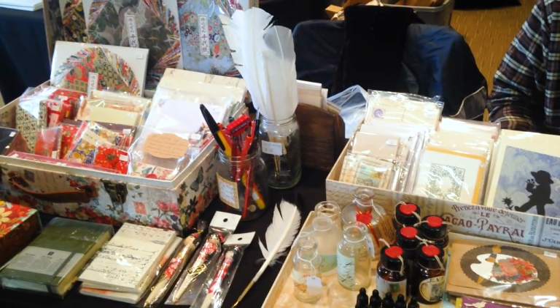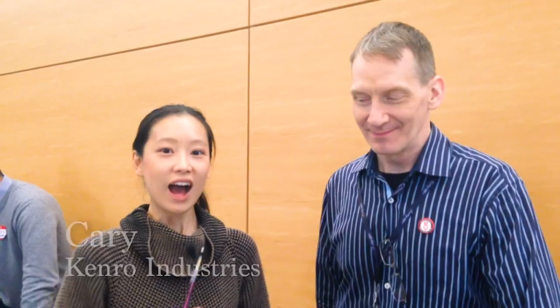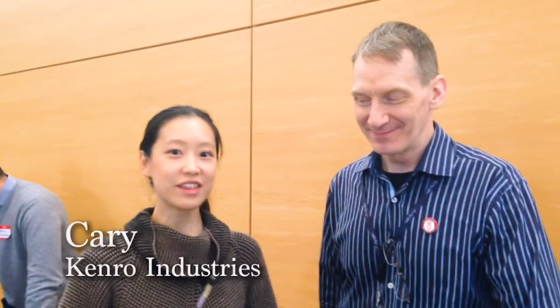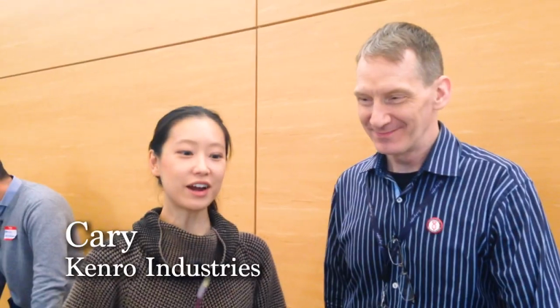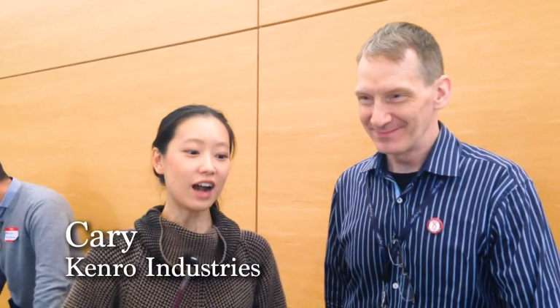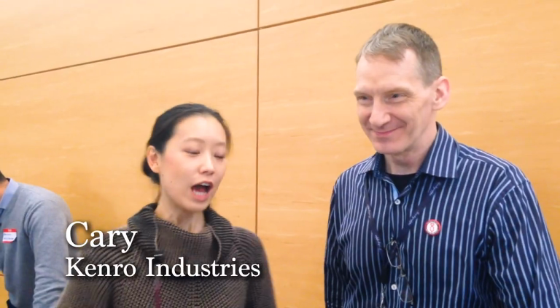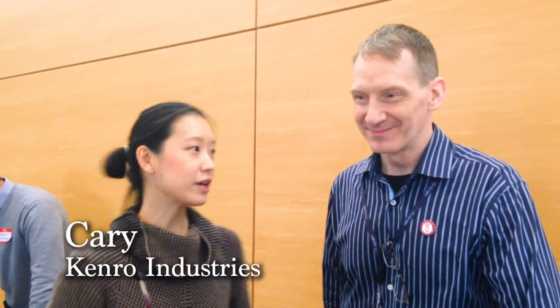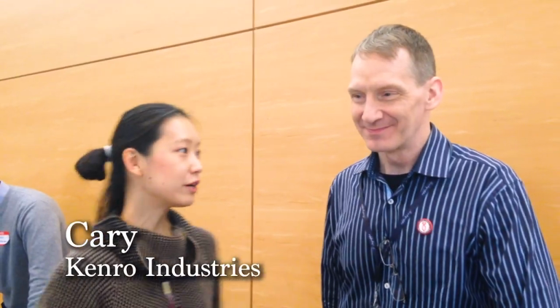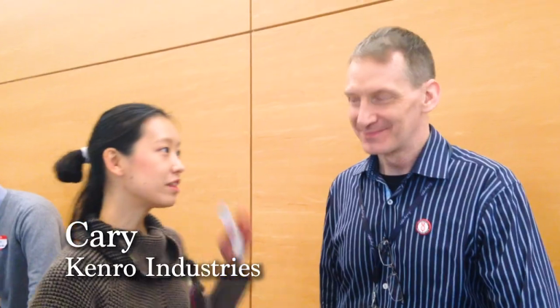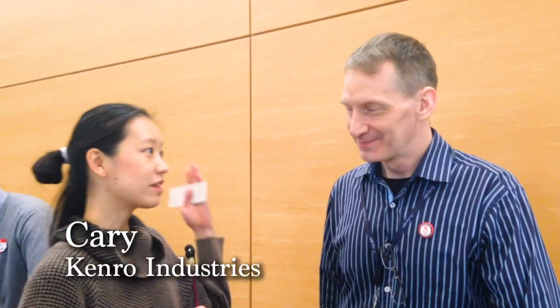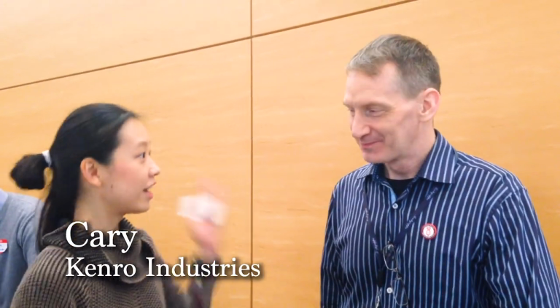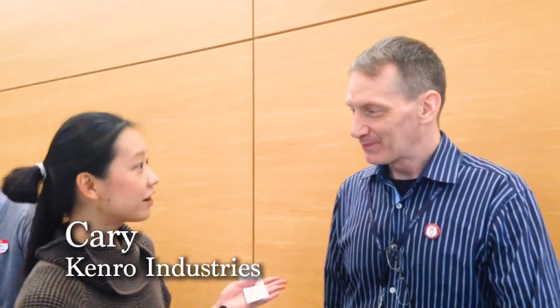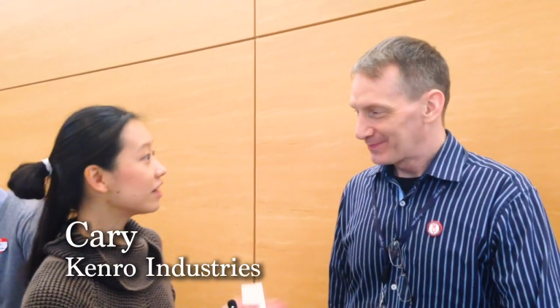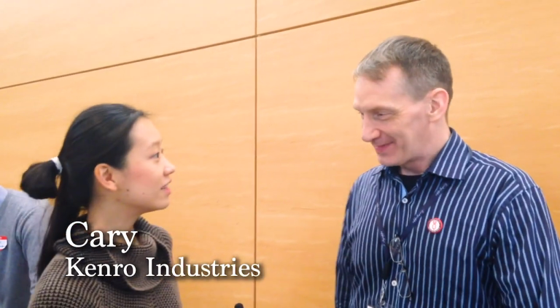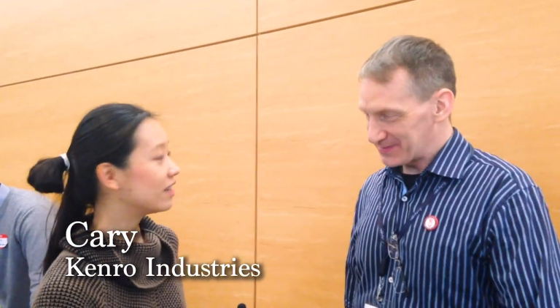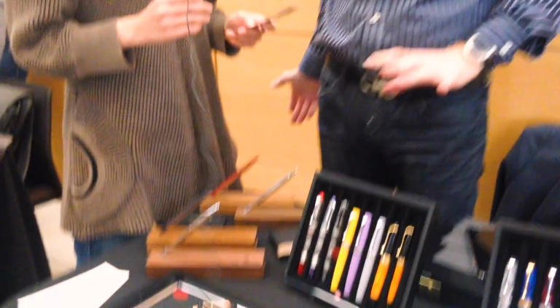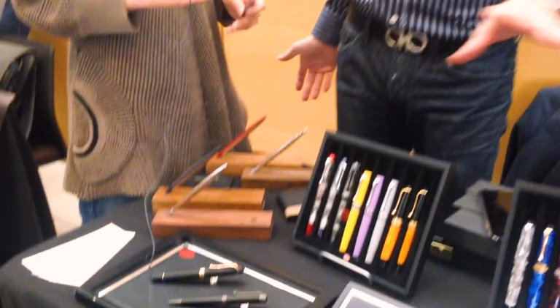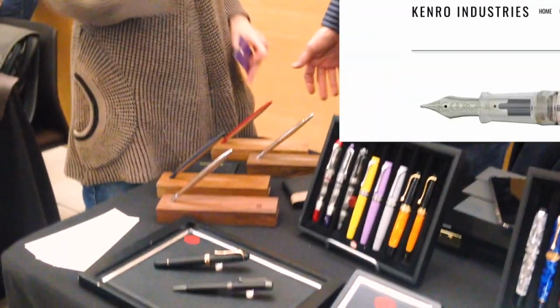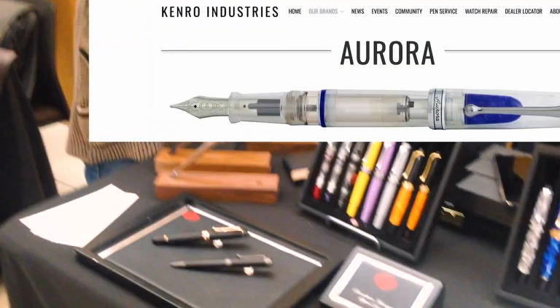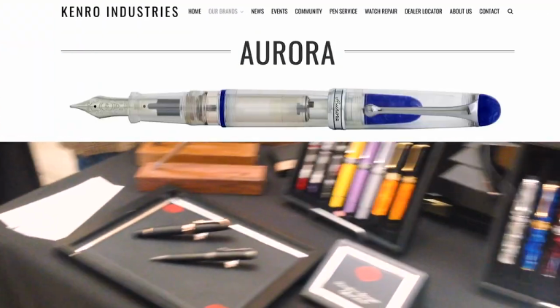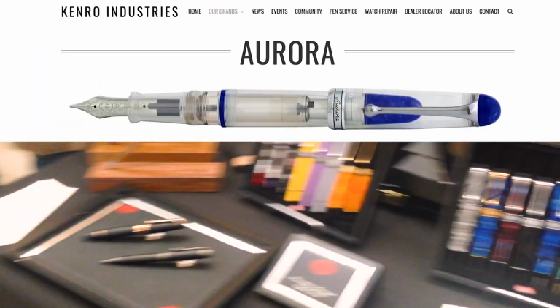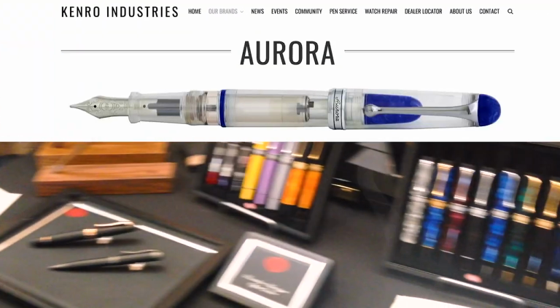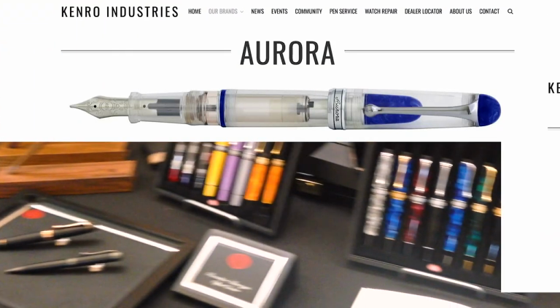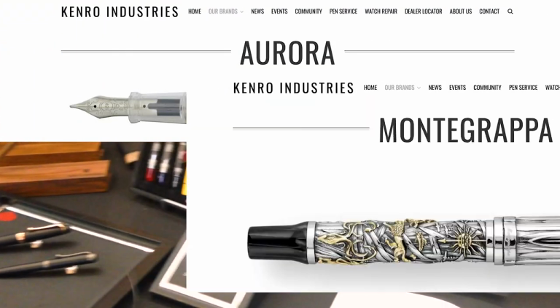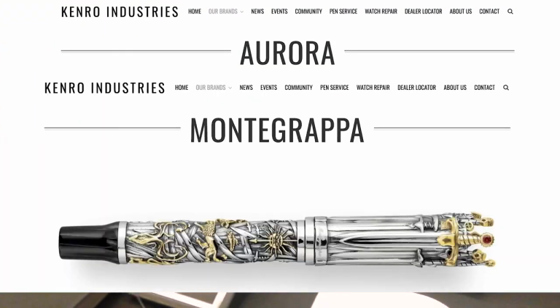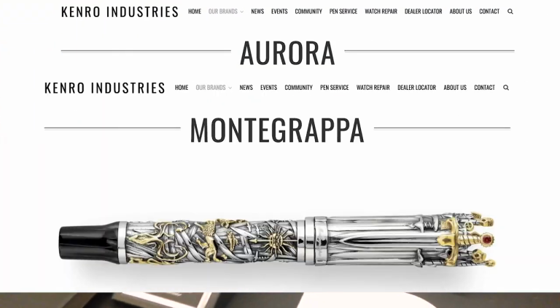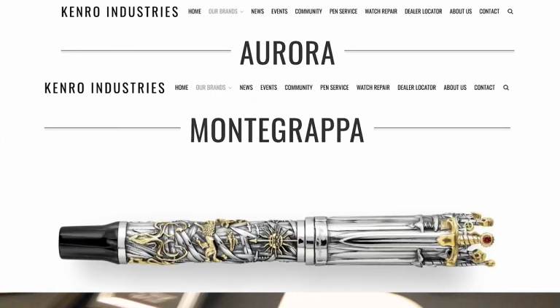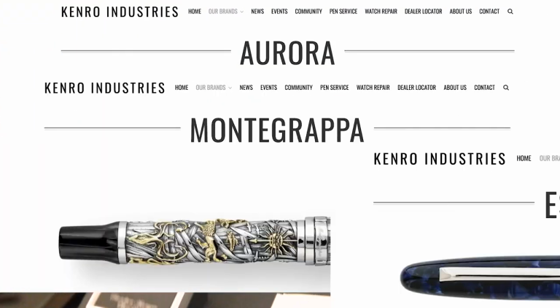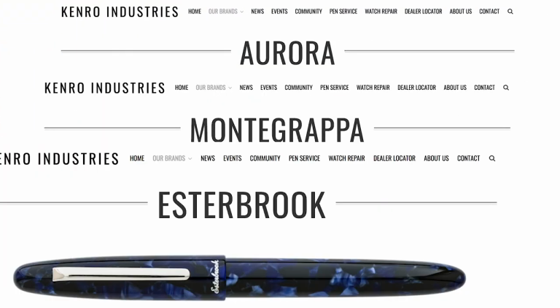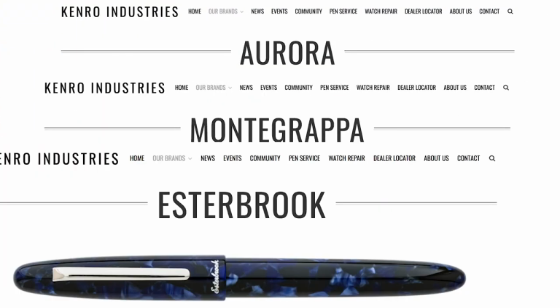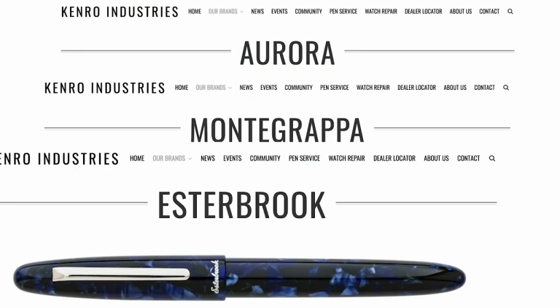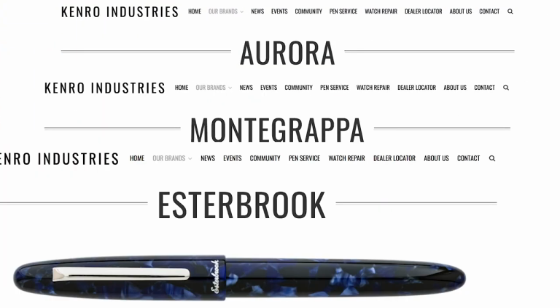Hi there, I'm here with Kari. Today we're with Aurora, Montagrappa, and Estabrook.